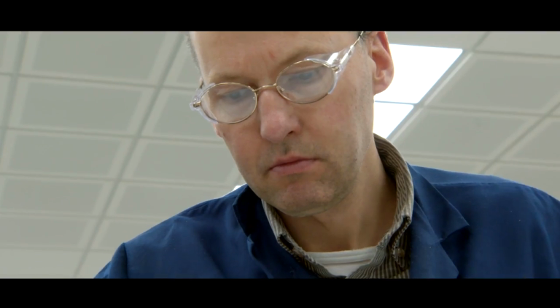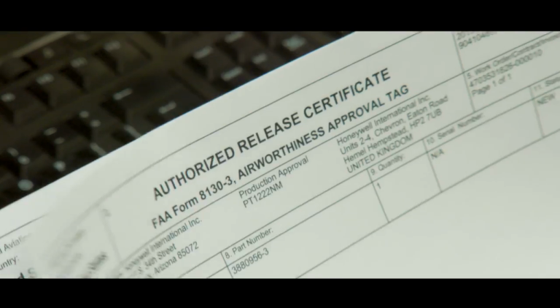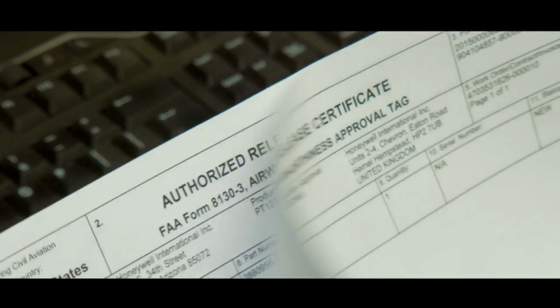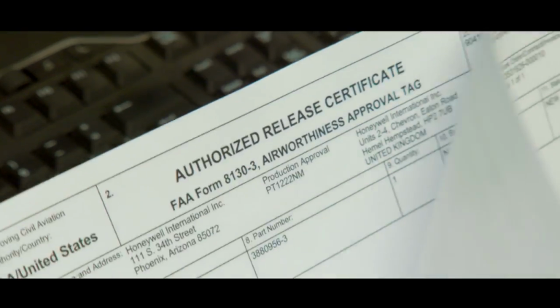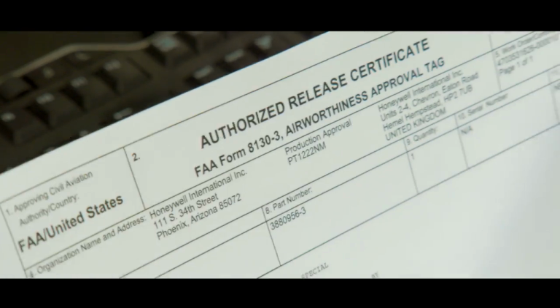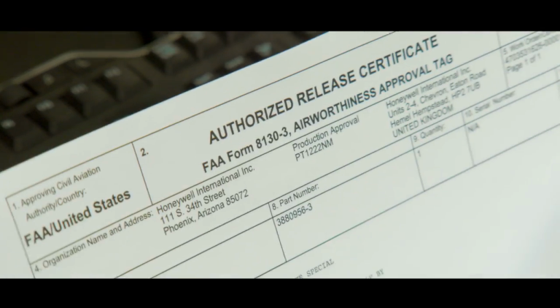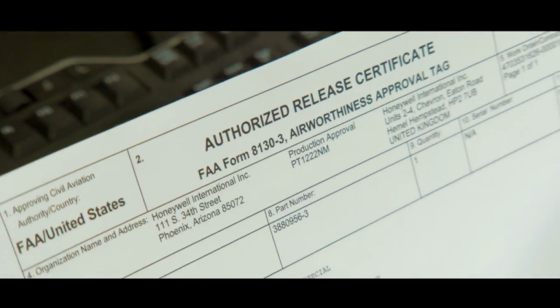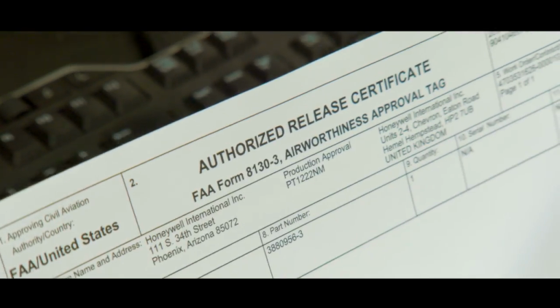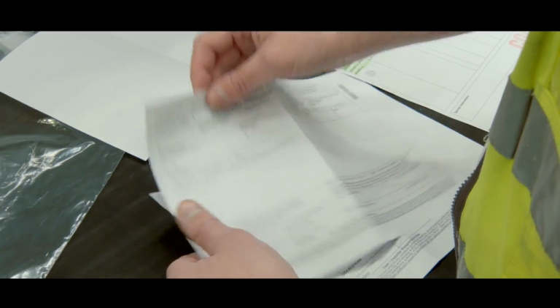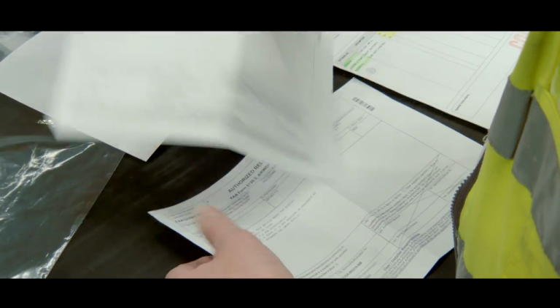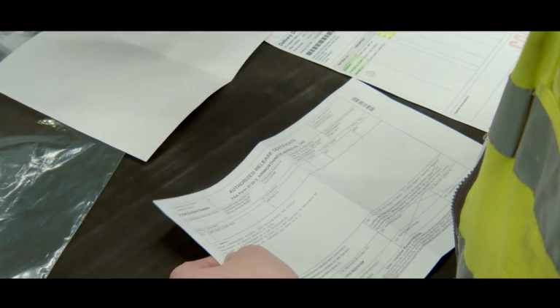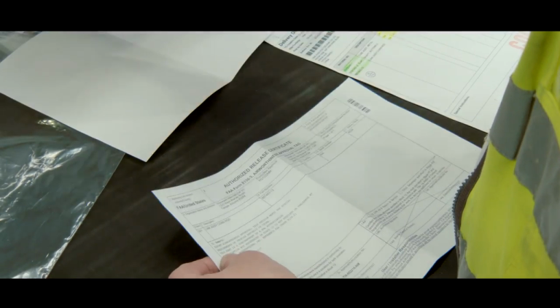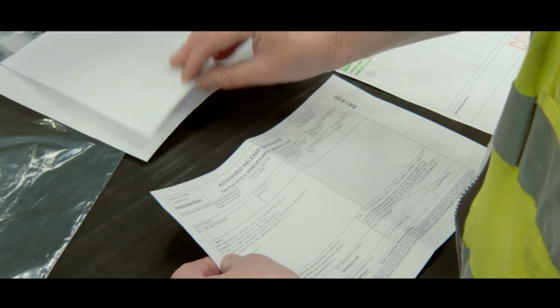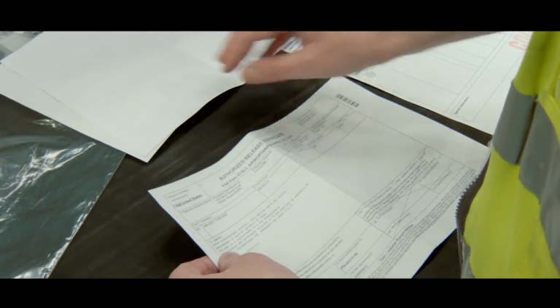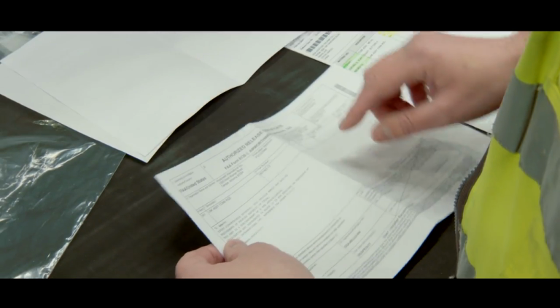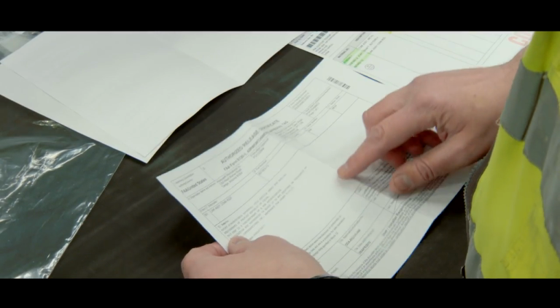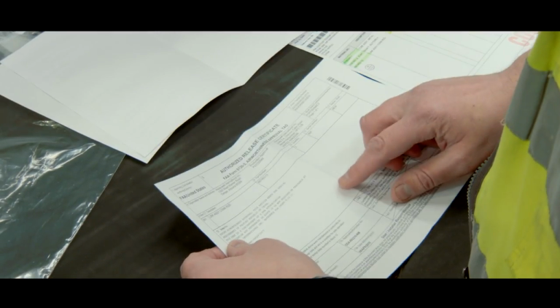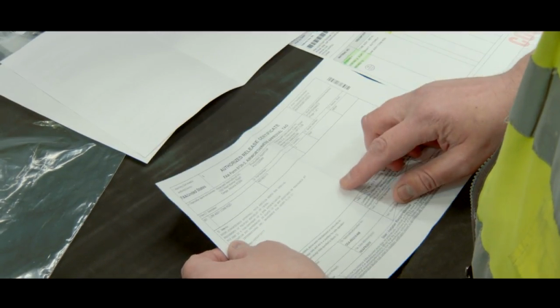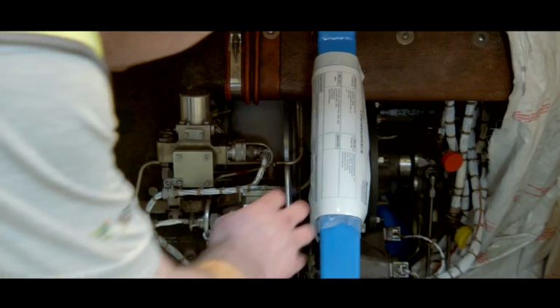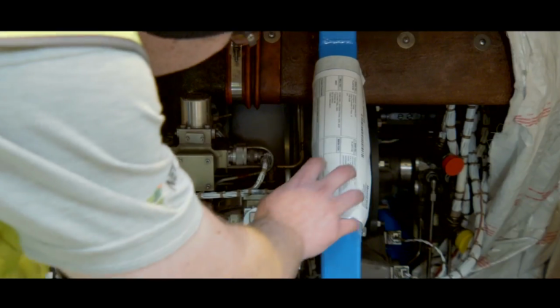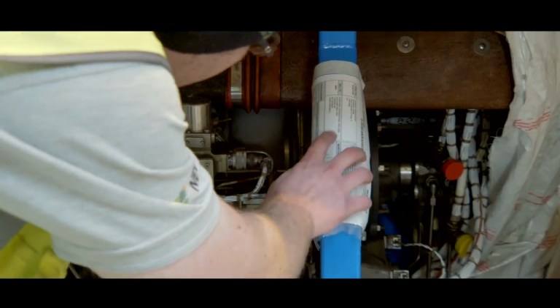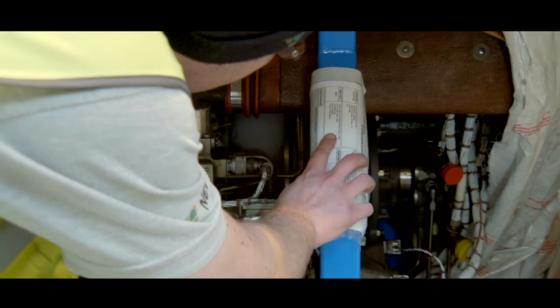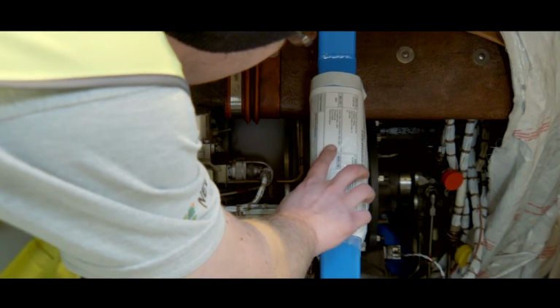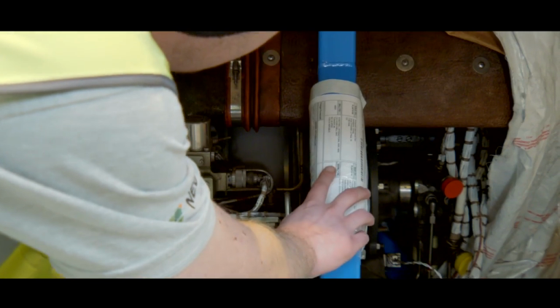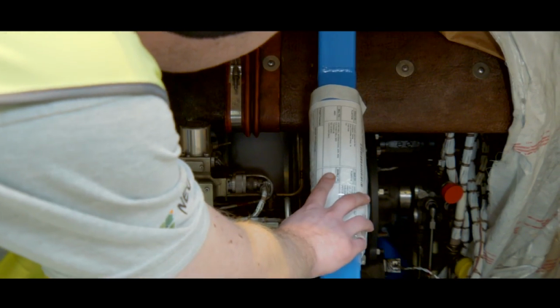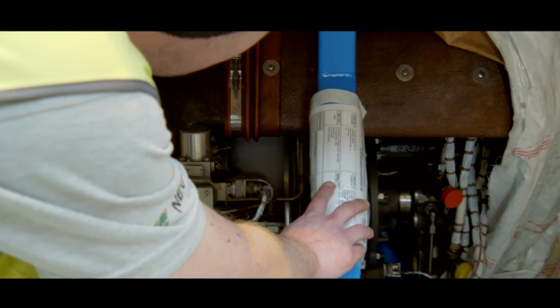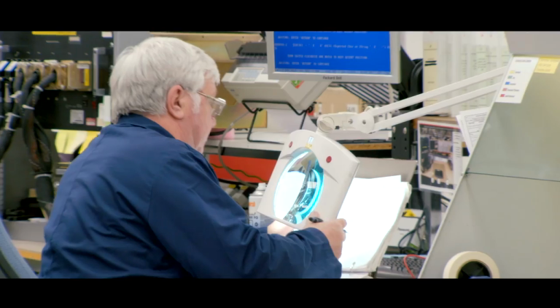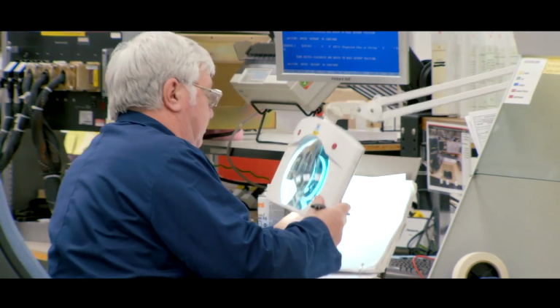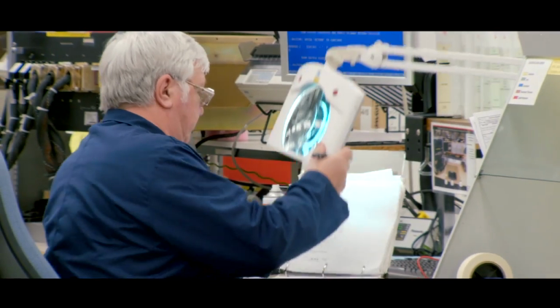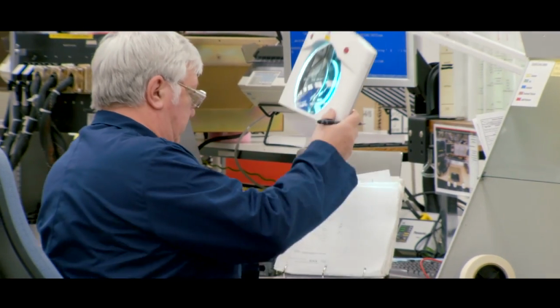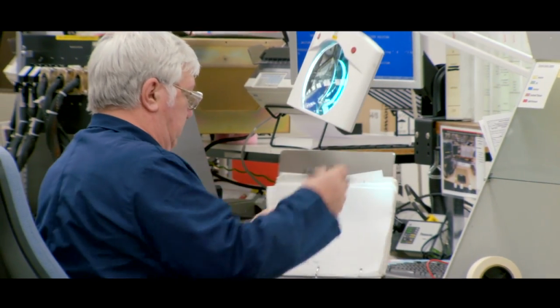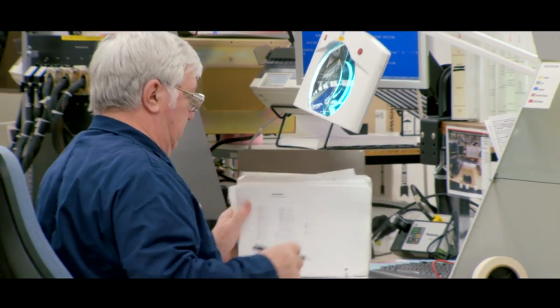This includes specific product documentation, airworthiness certificates, warranties, traceability and non-incident statements.